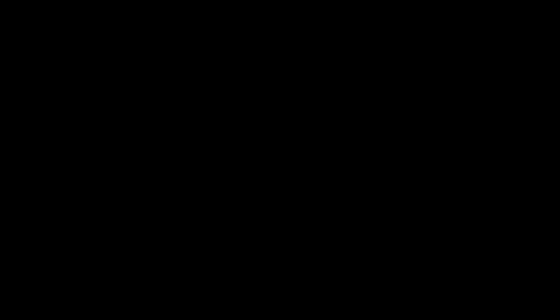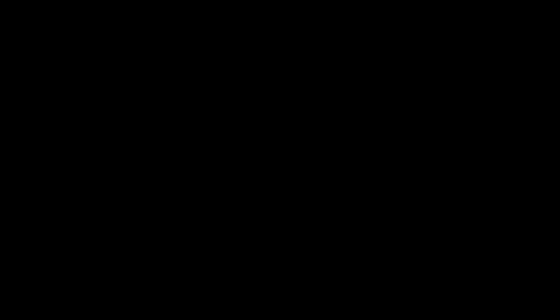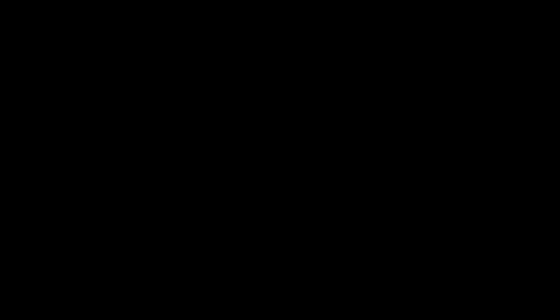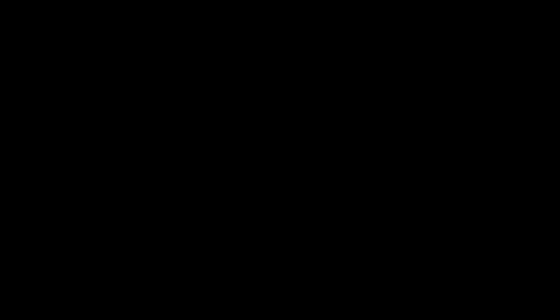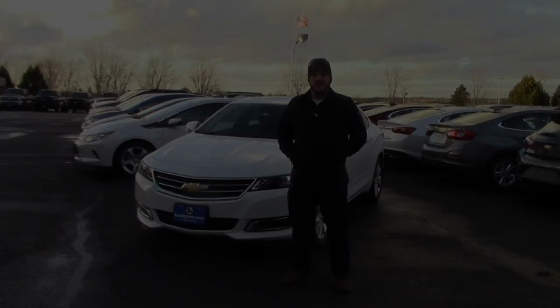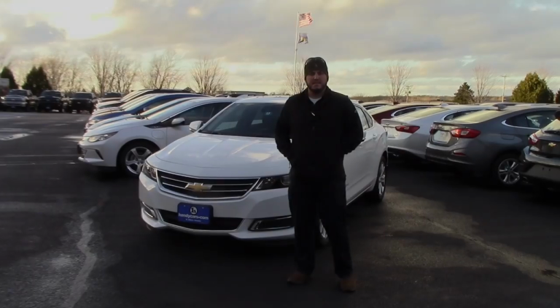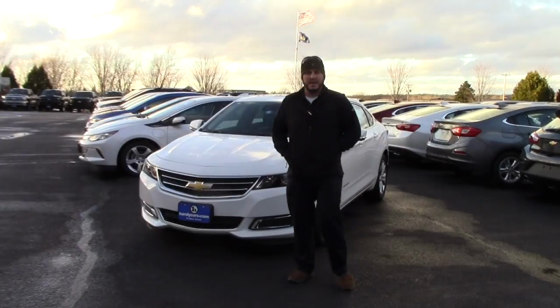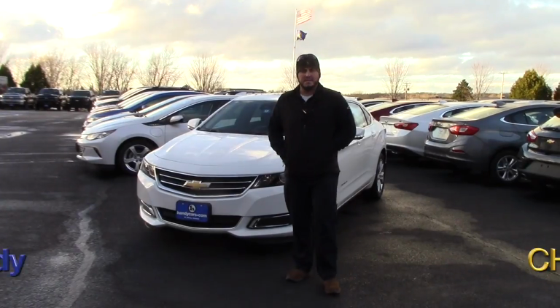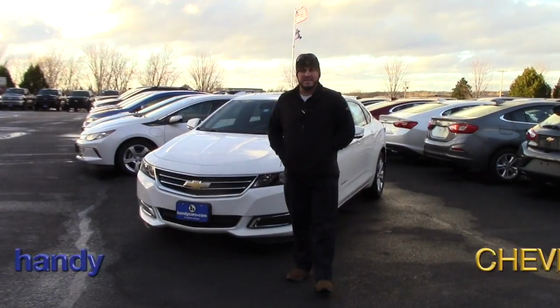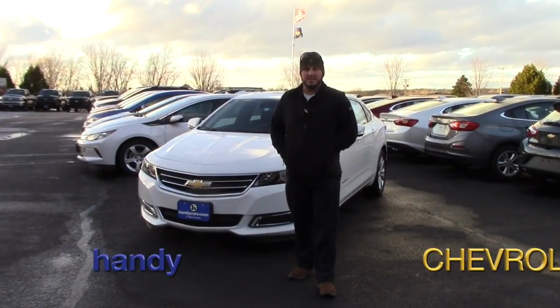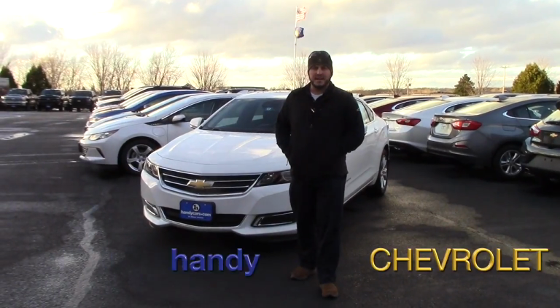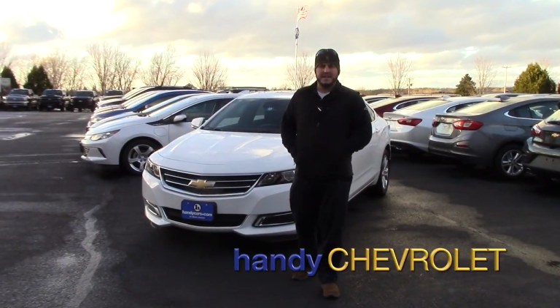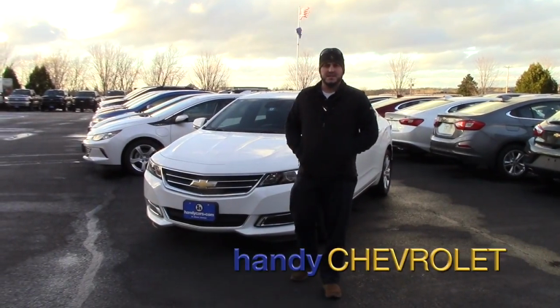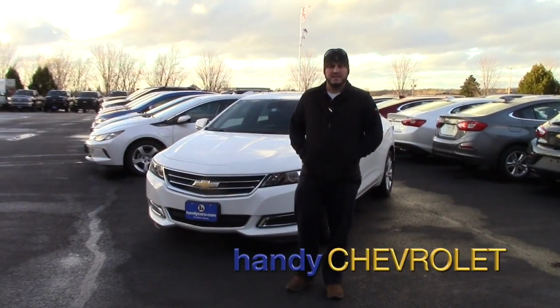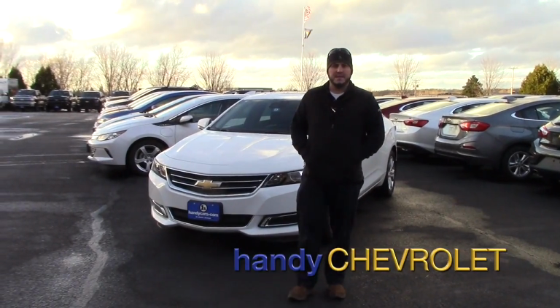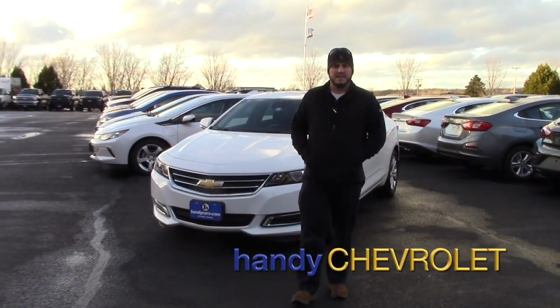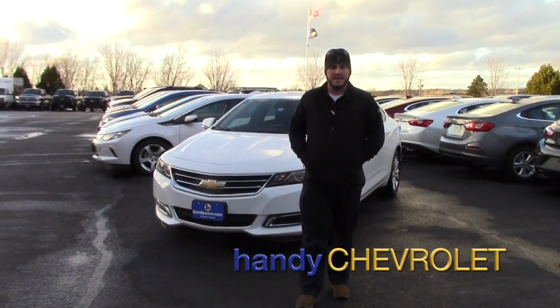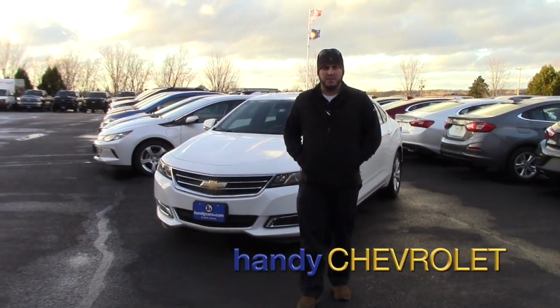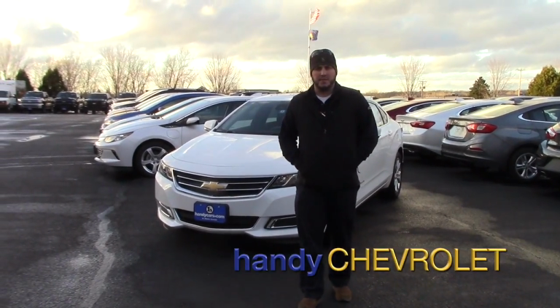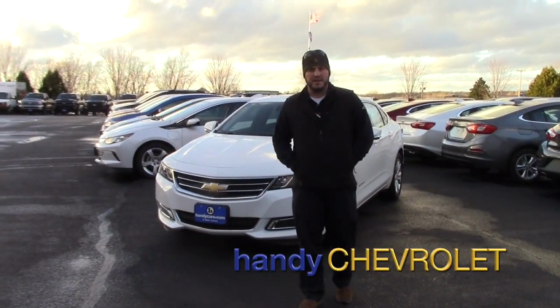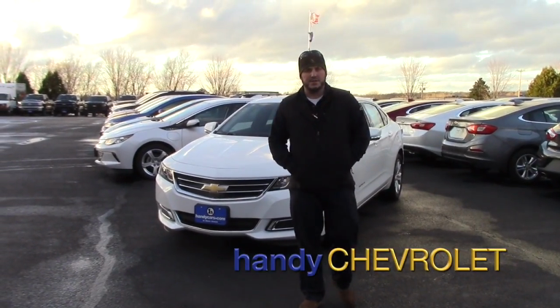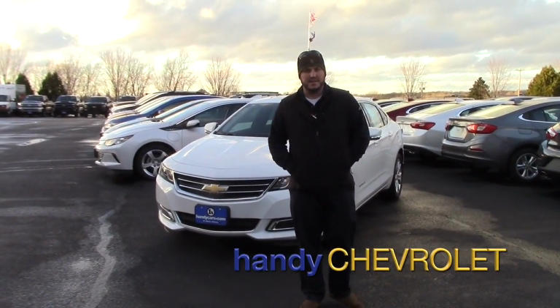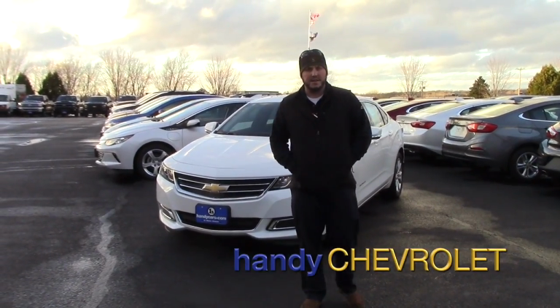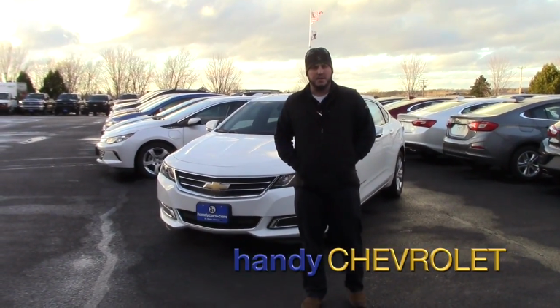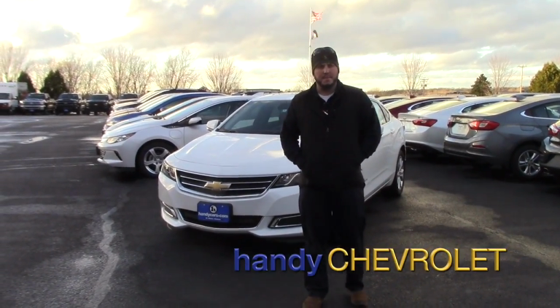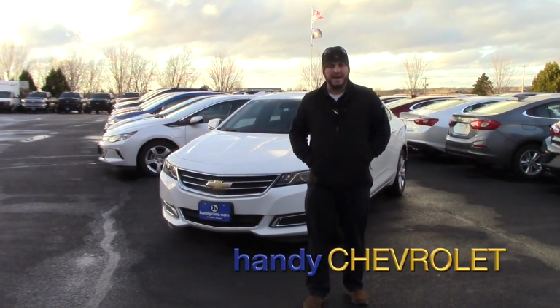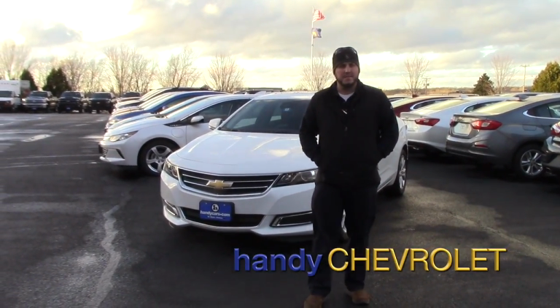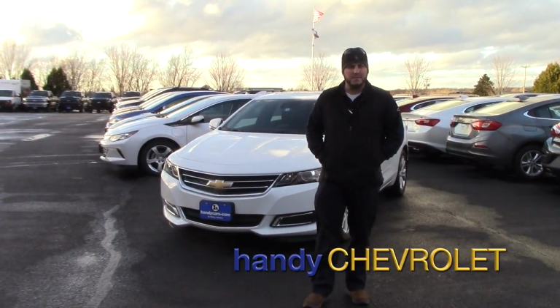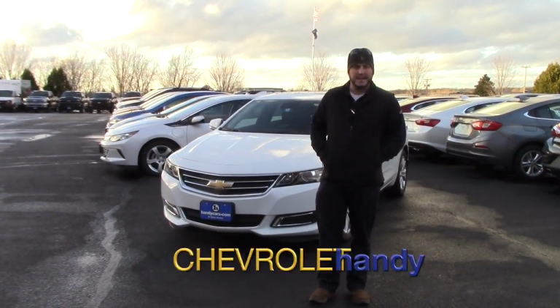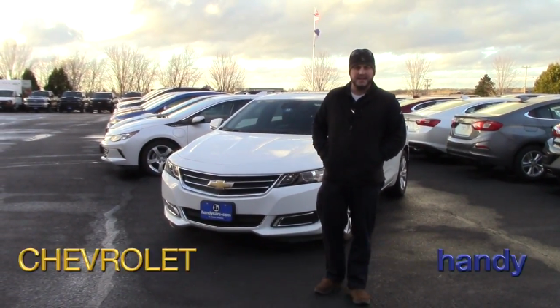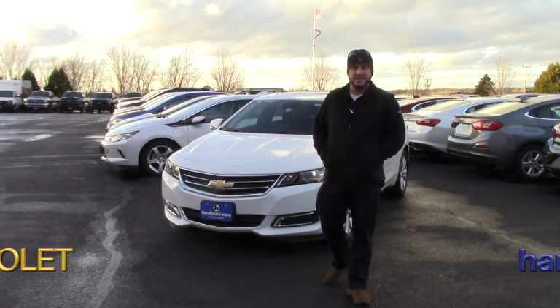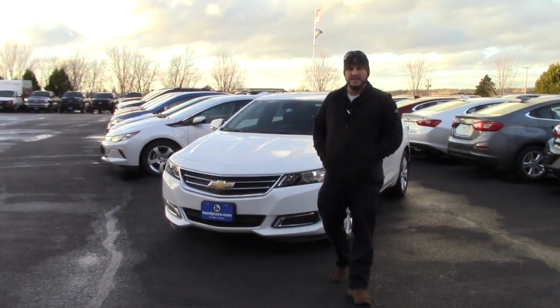Hey Fran, my name is Seth with Handy Chevy. Thank you for your interest in a new Impala from Handy Chevy.